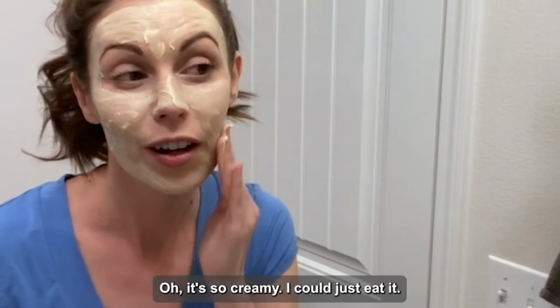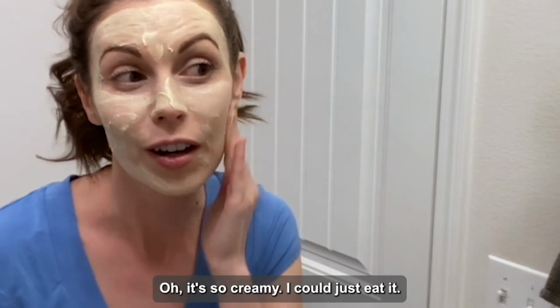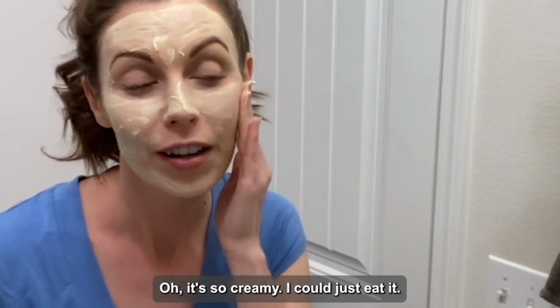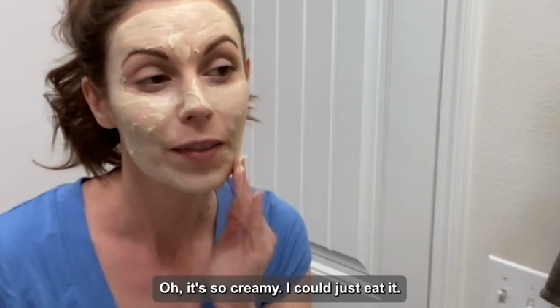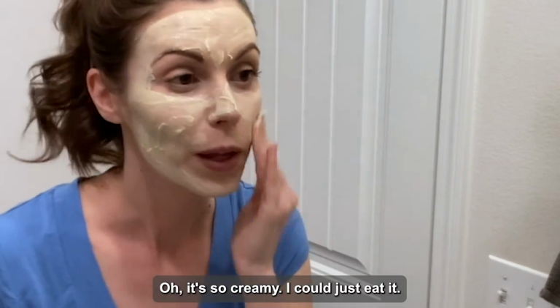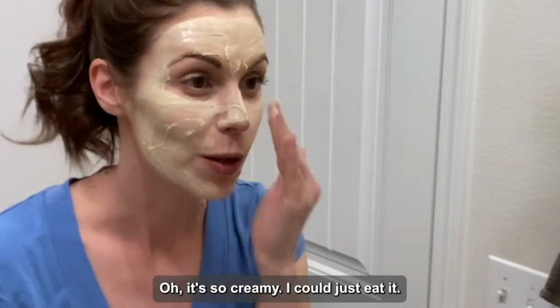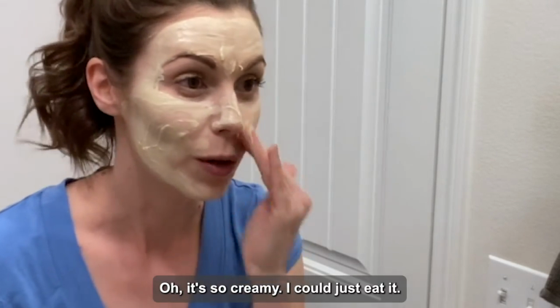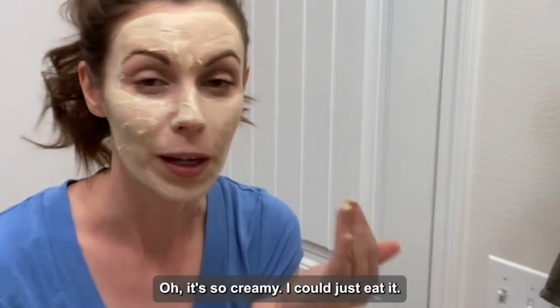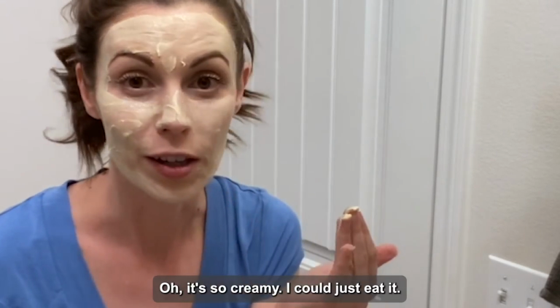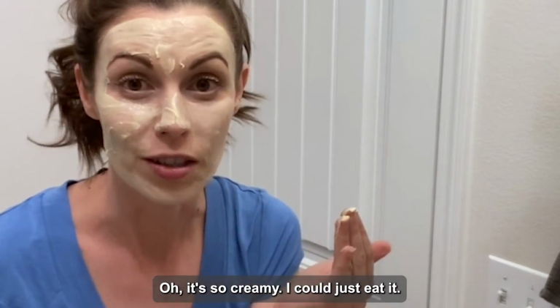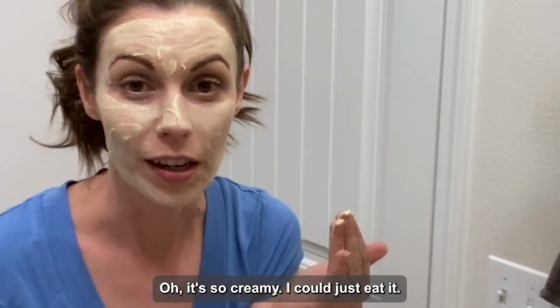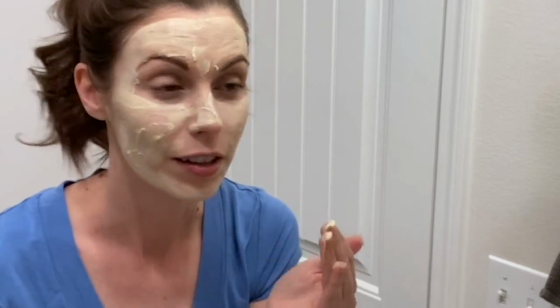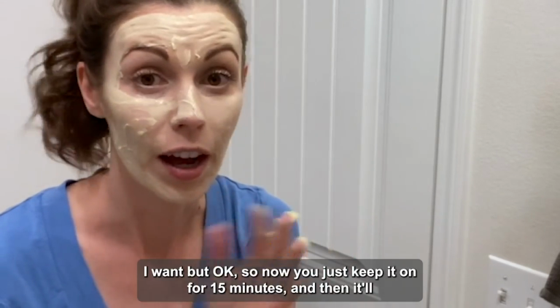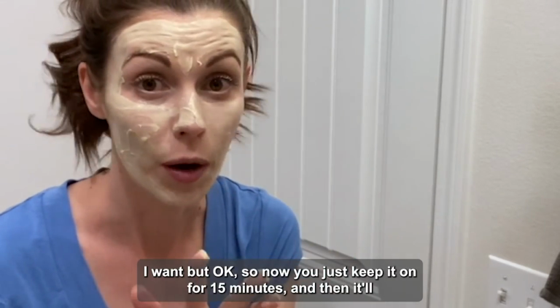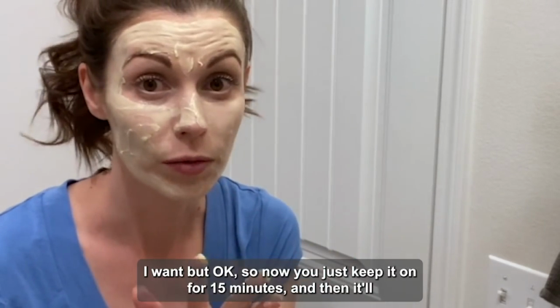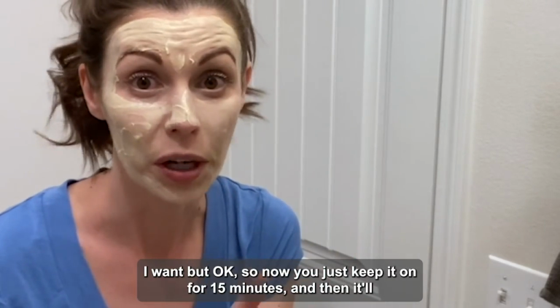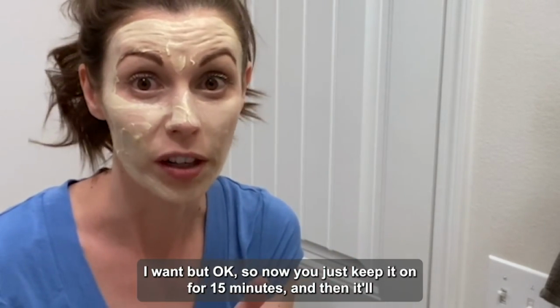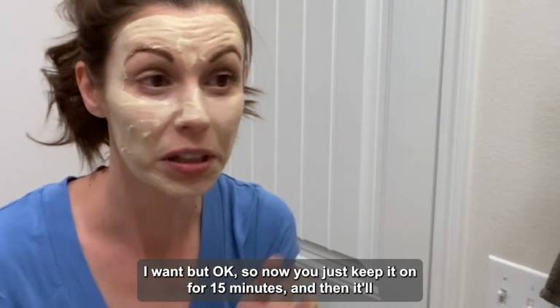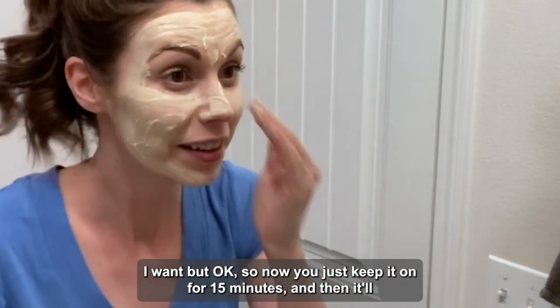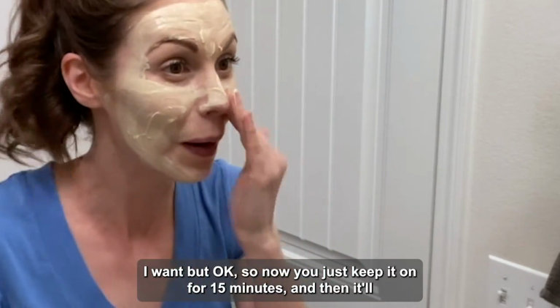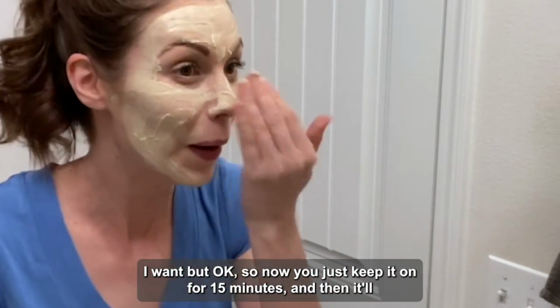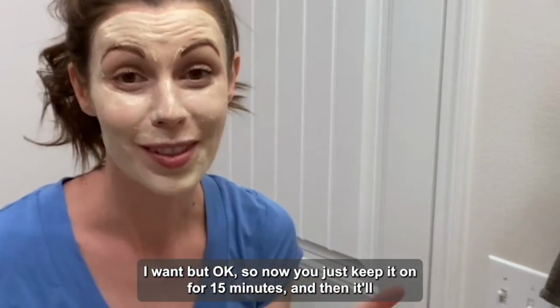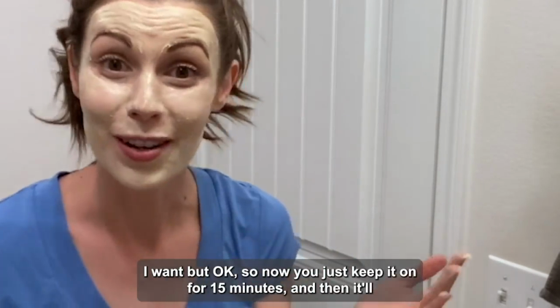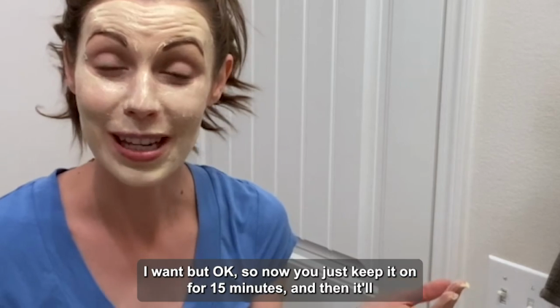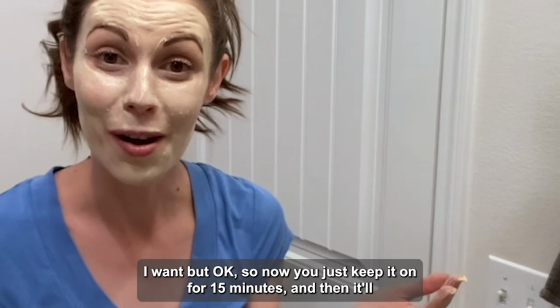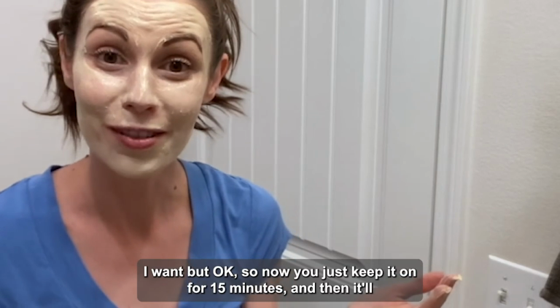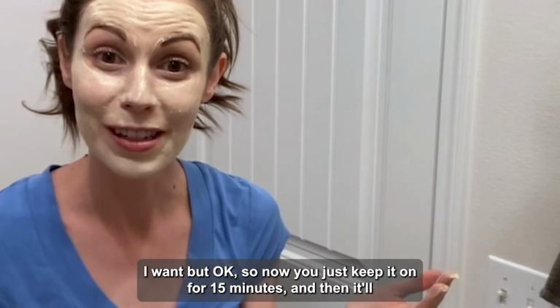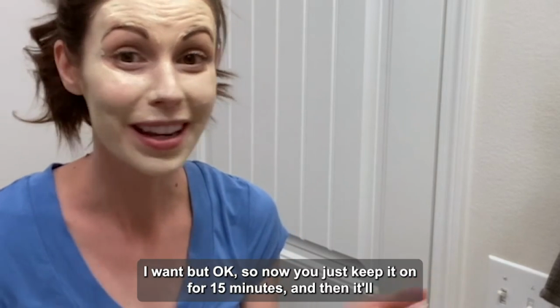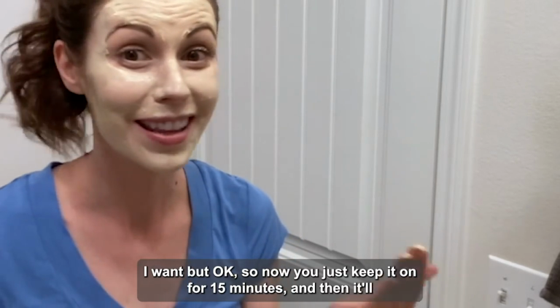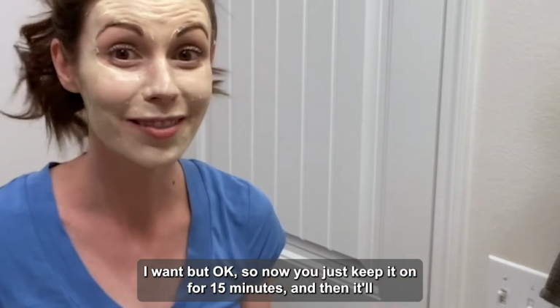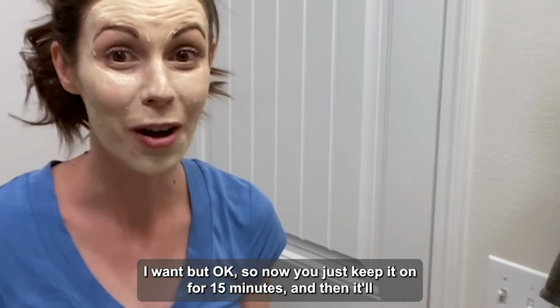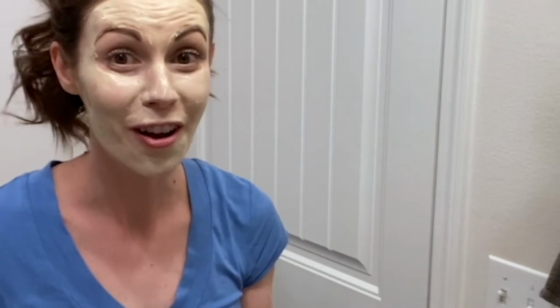It's so creamy, I could just eat it. So now you just keep it on for 15 minutes and then wash it off.